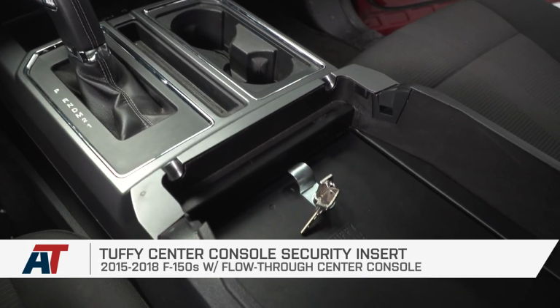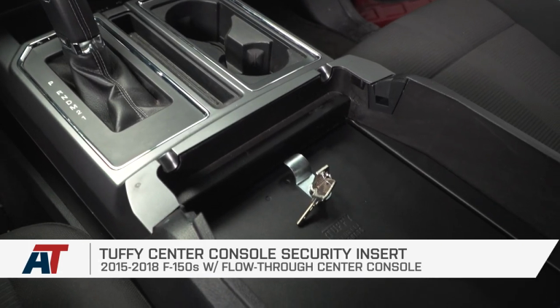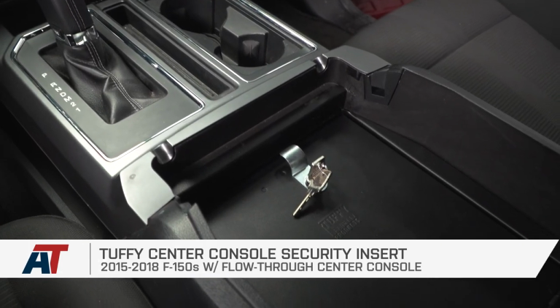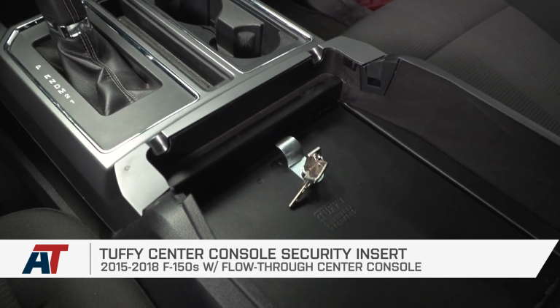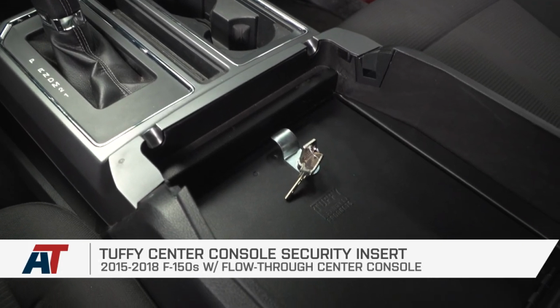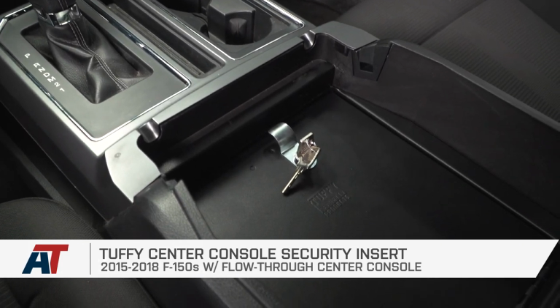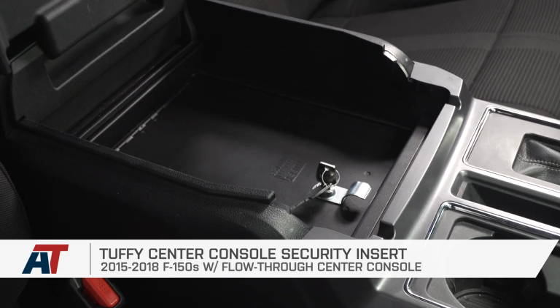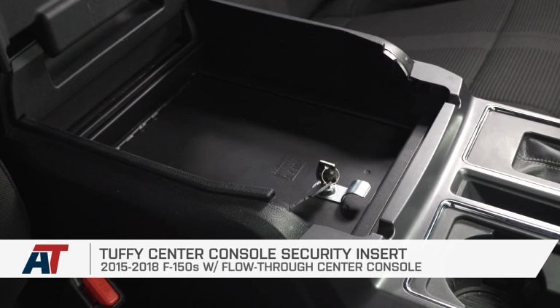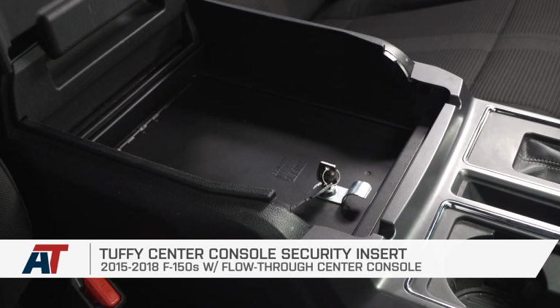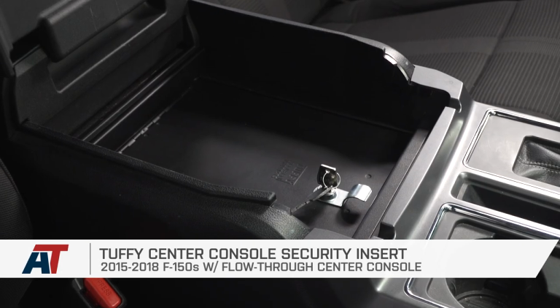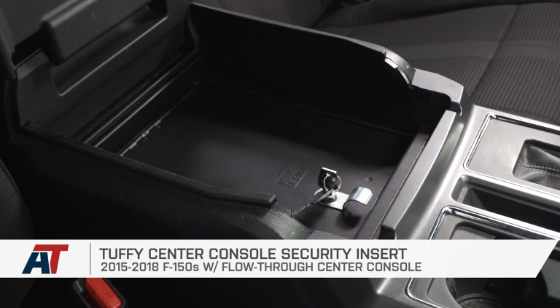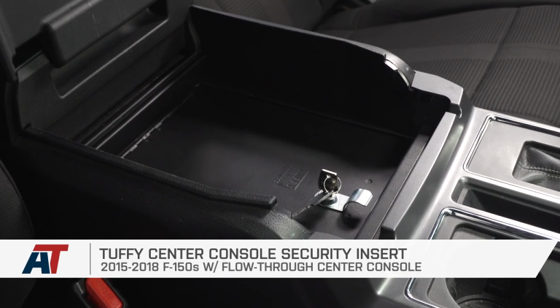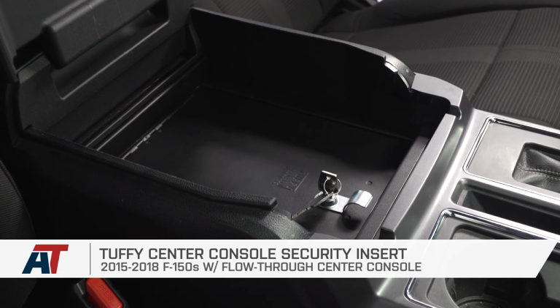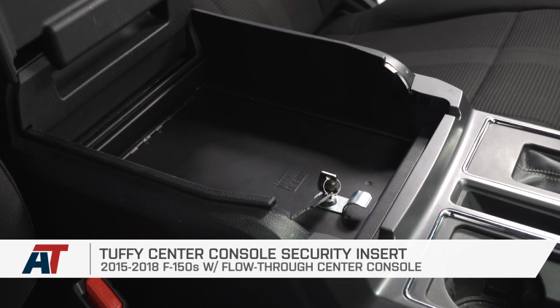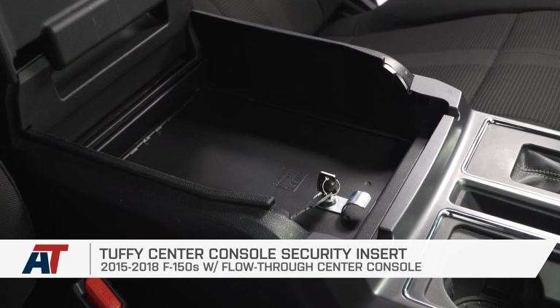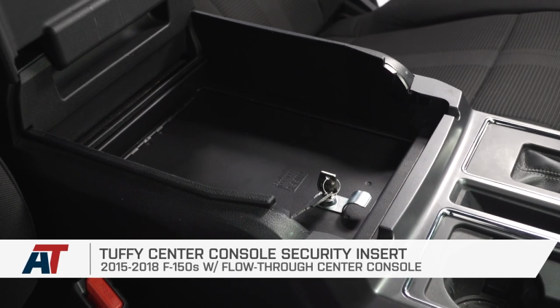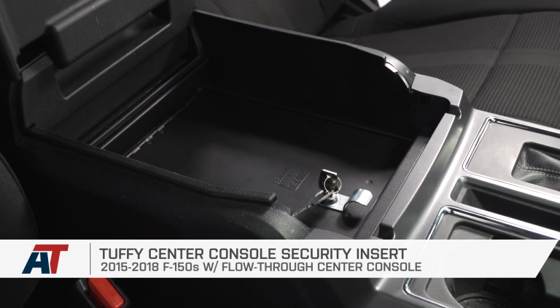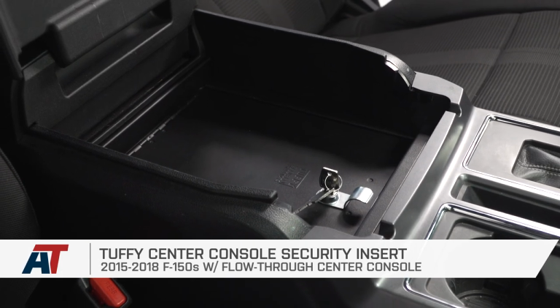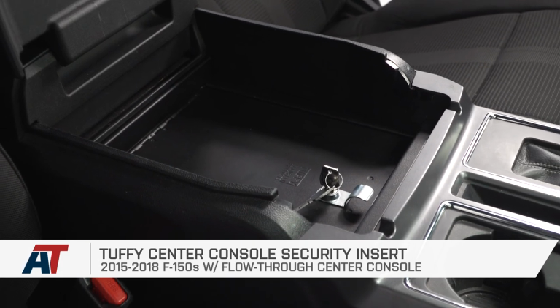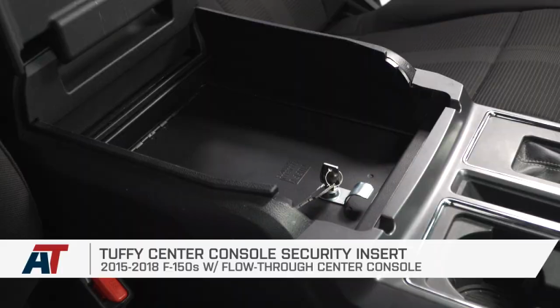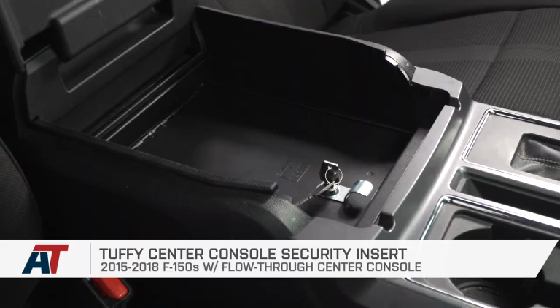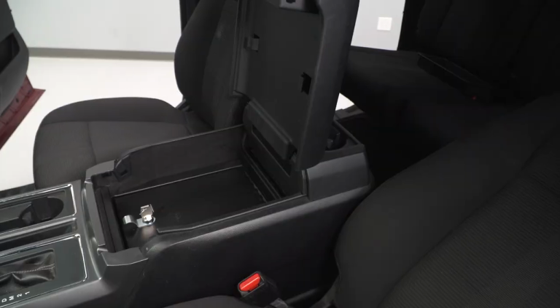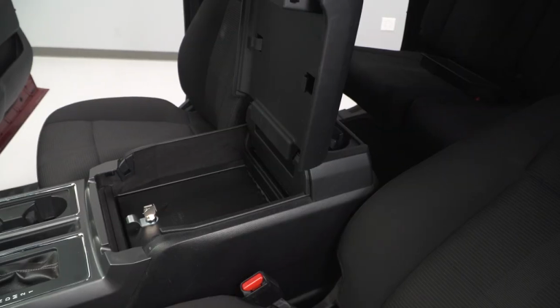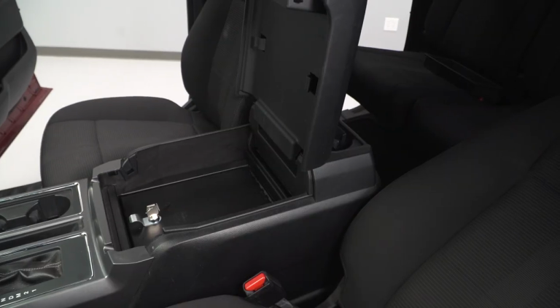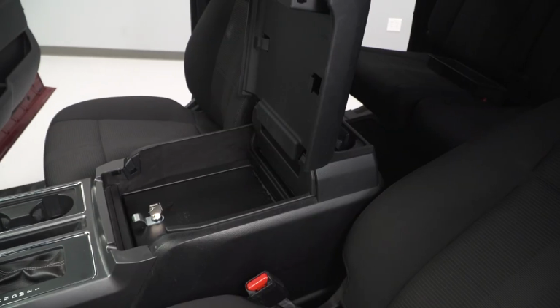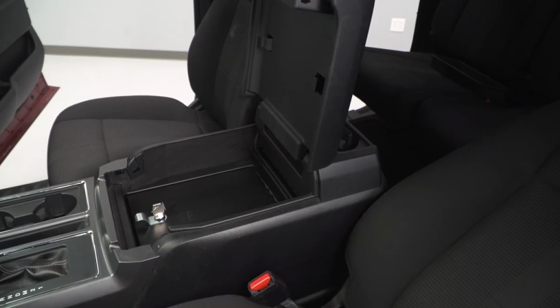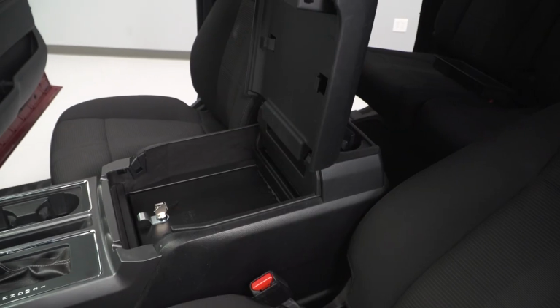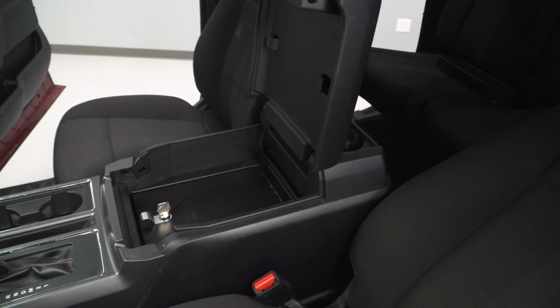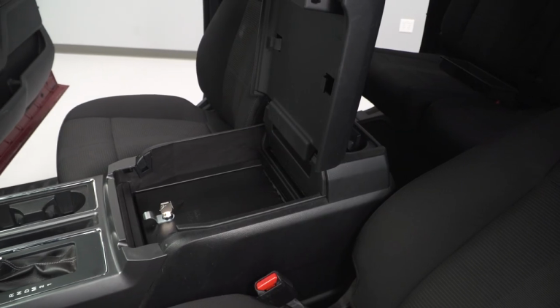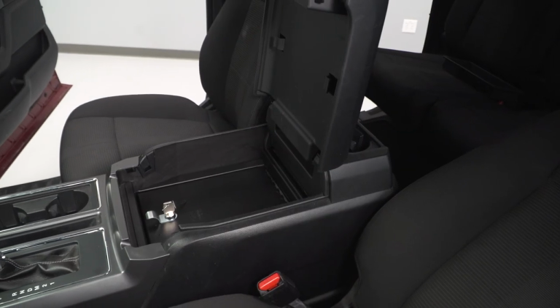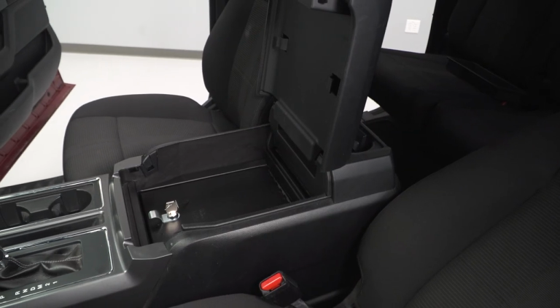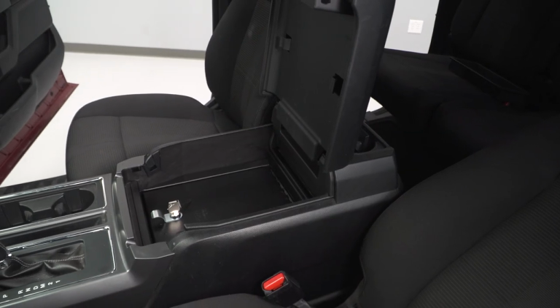I'm Travis, thanks for watching, and for all things F-150, keep it right here at americantrucks.com.